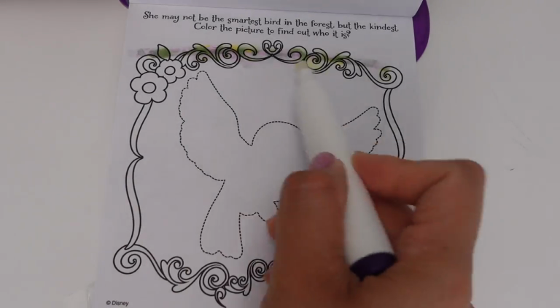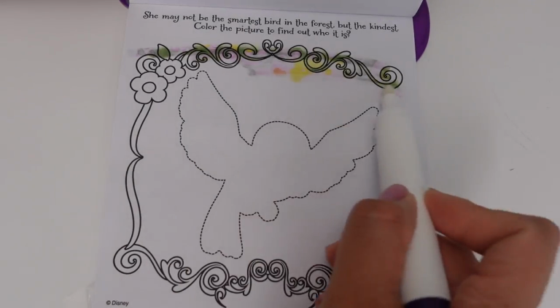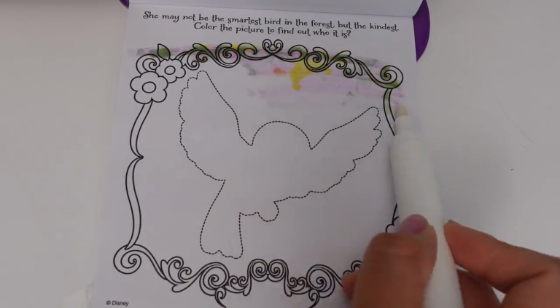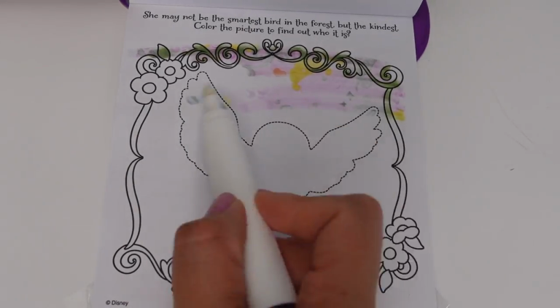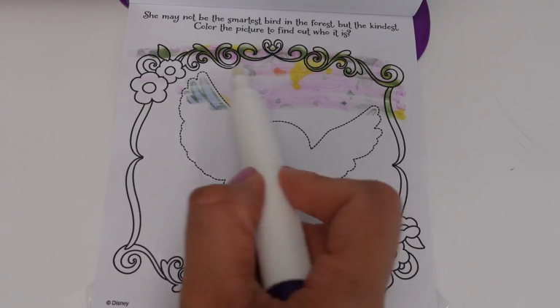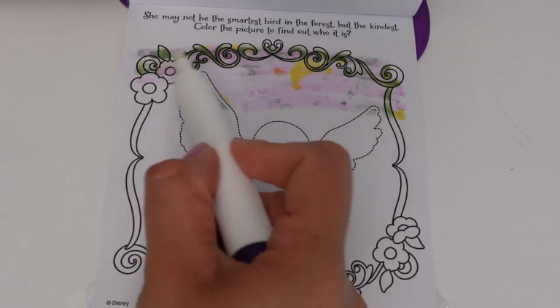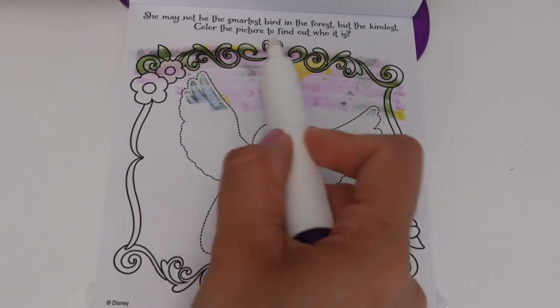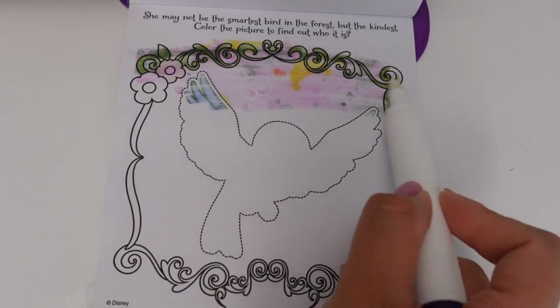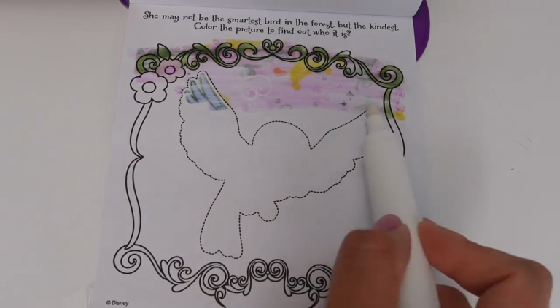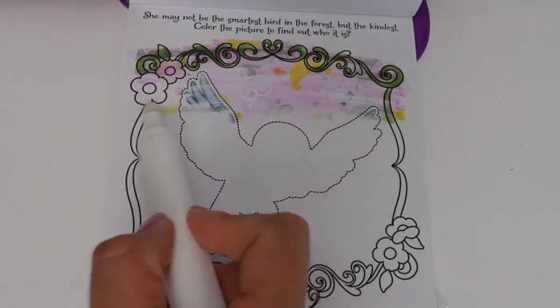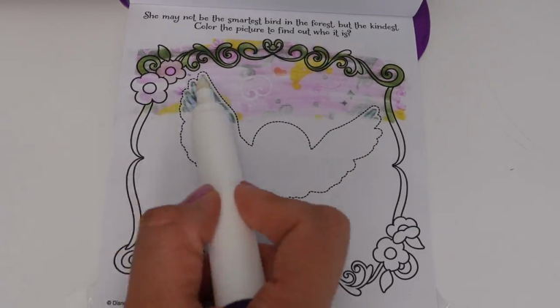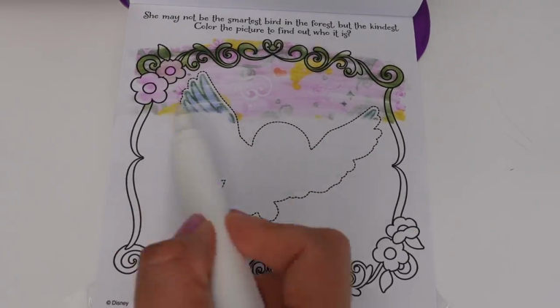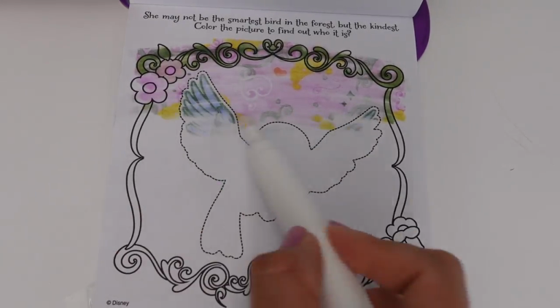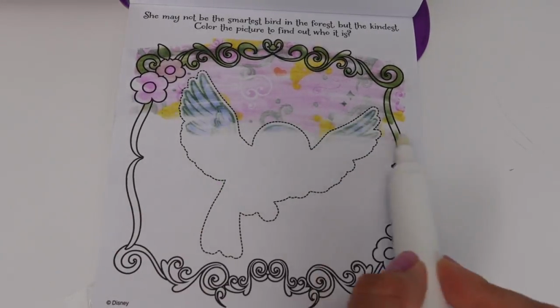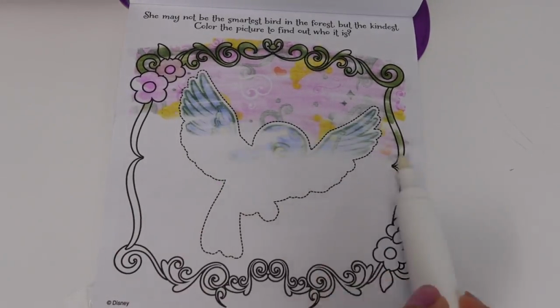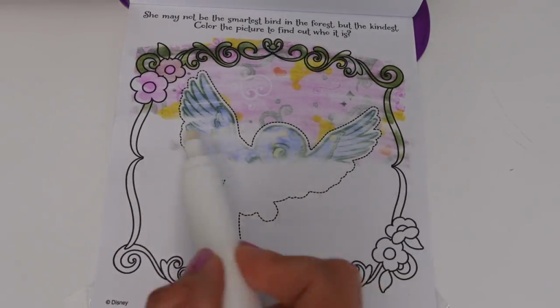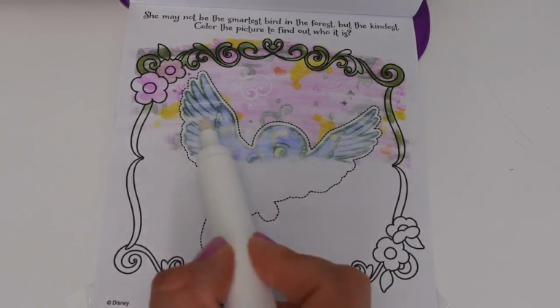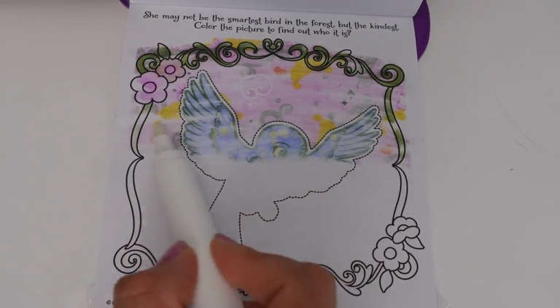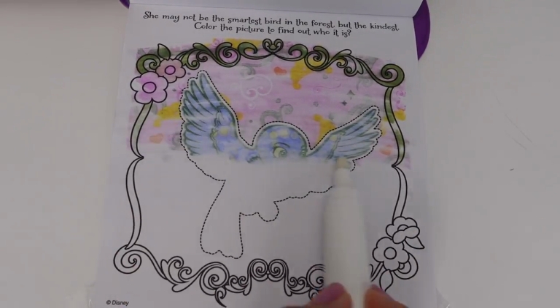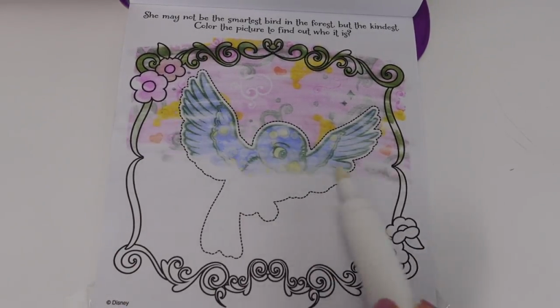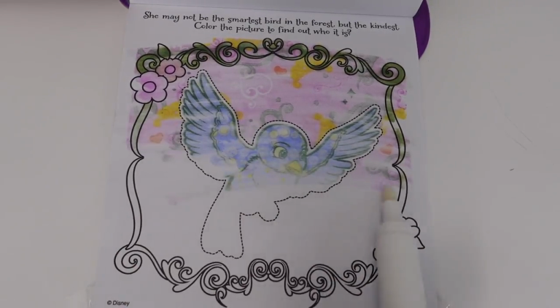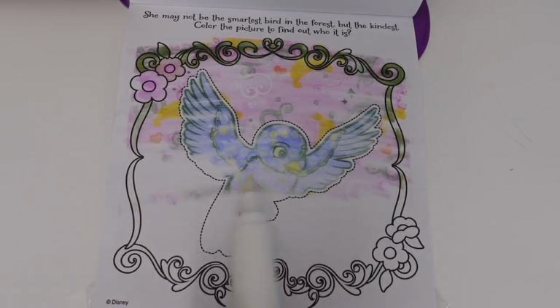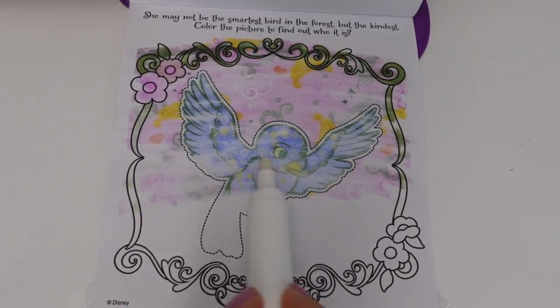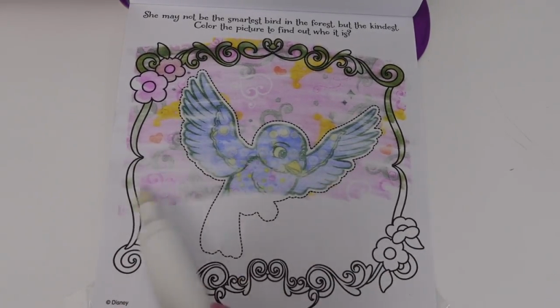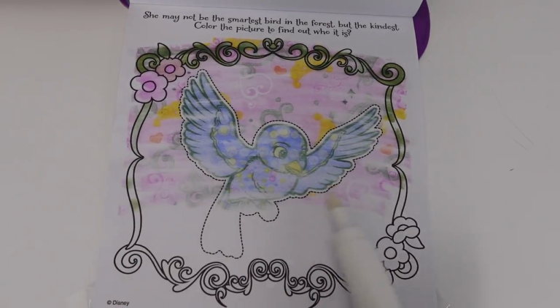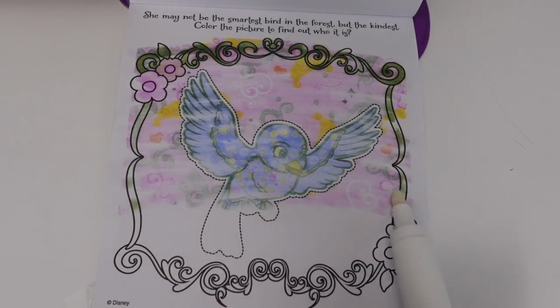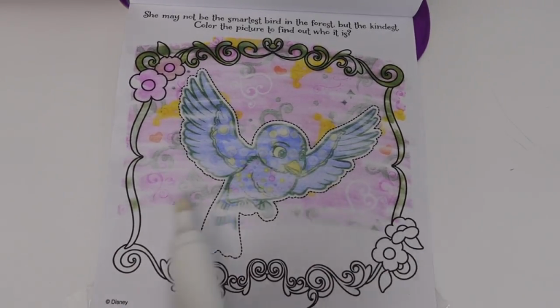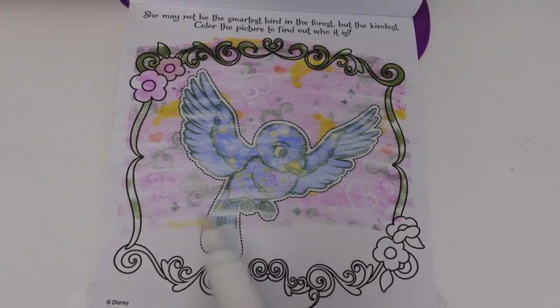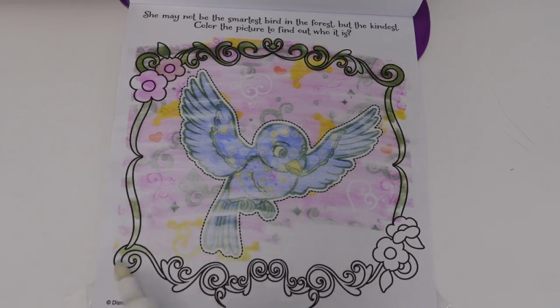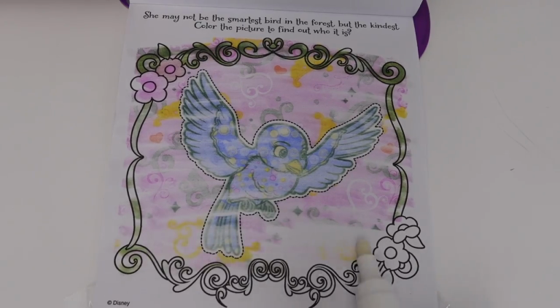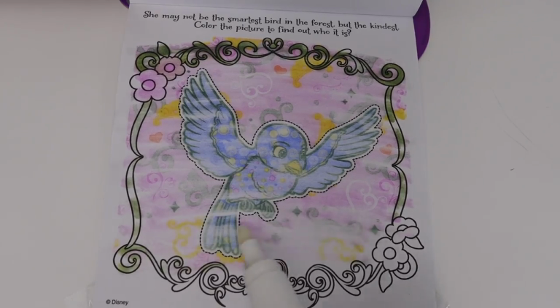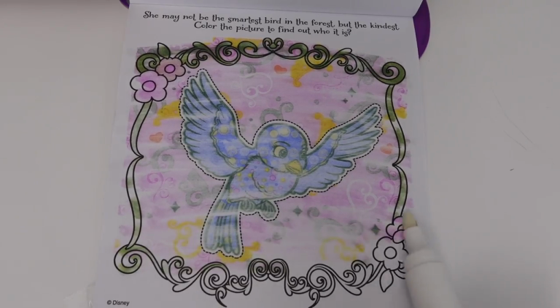She may not be the smartest bird in the forest, but she is the kindest. Color the picture to find out who it is!